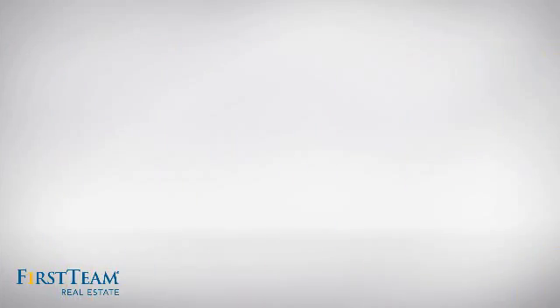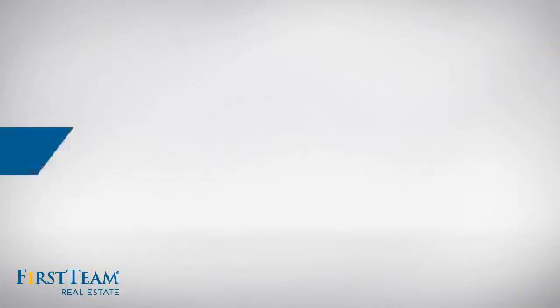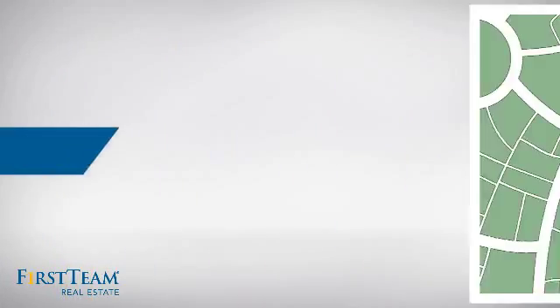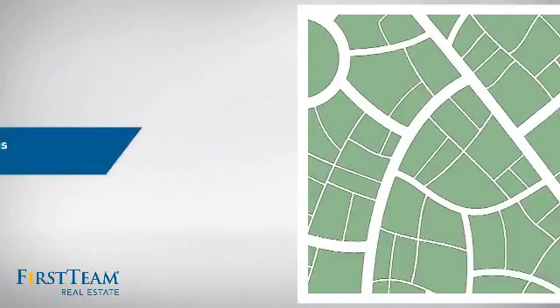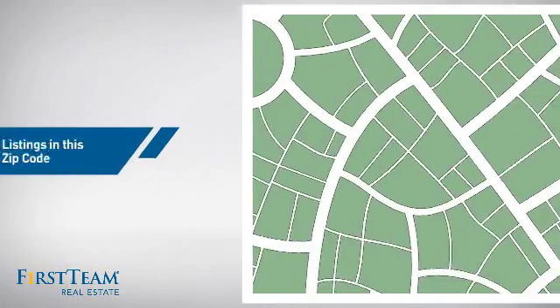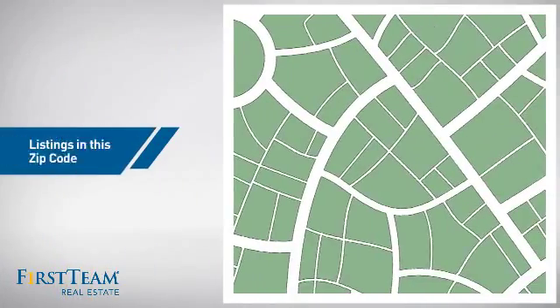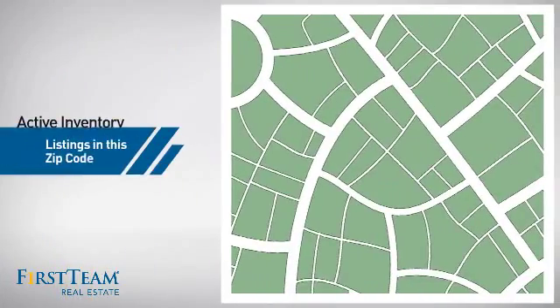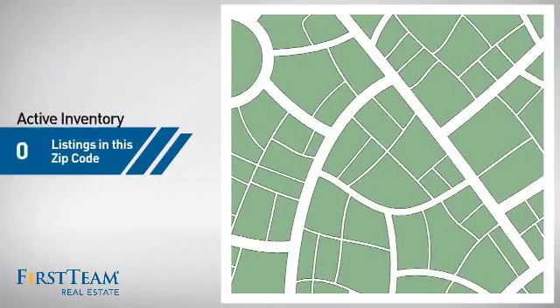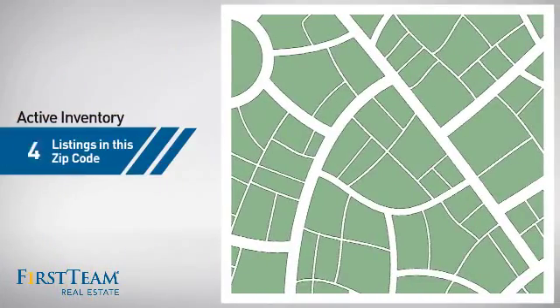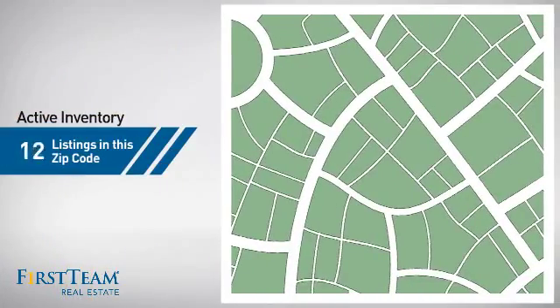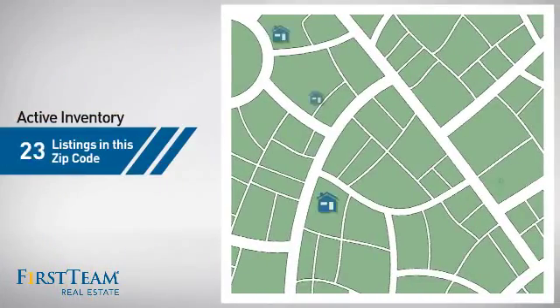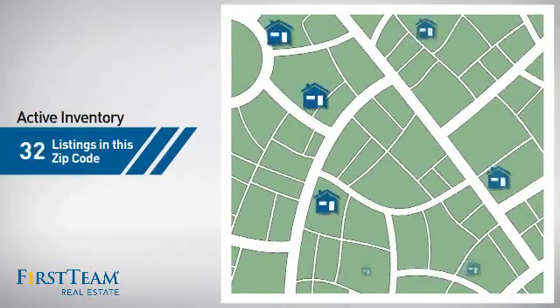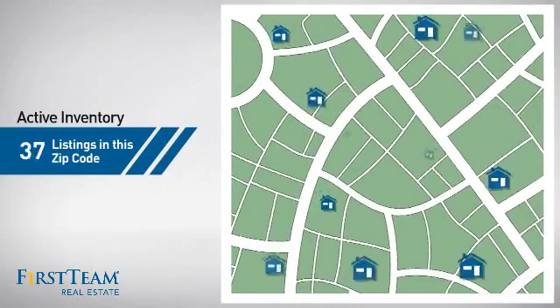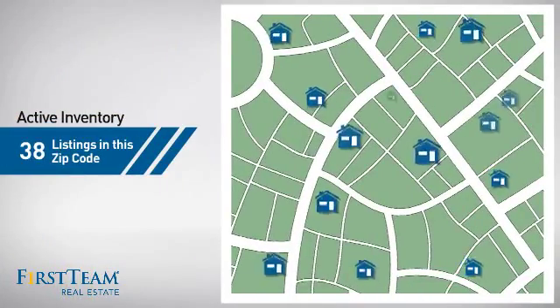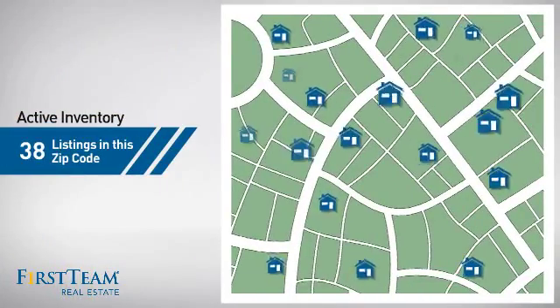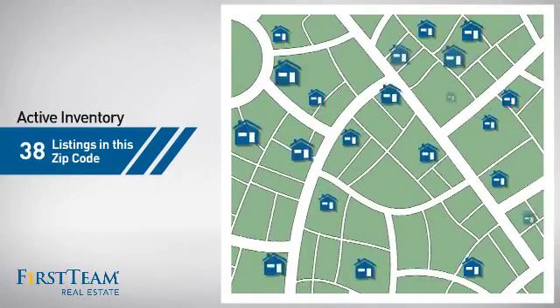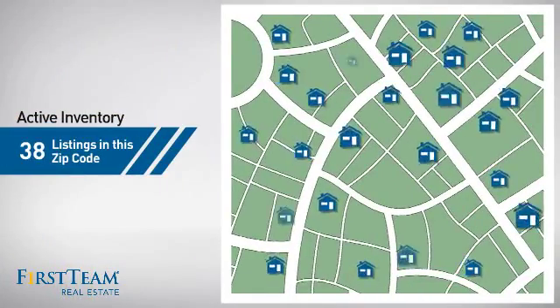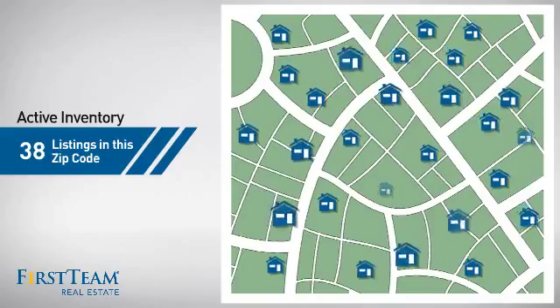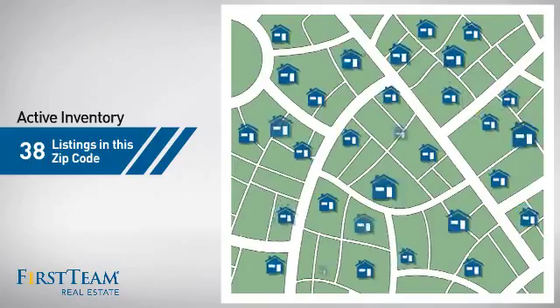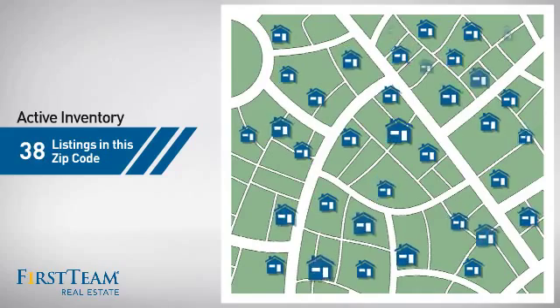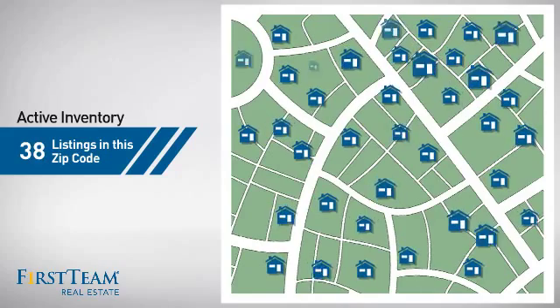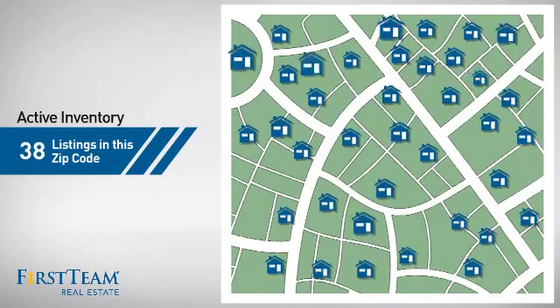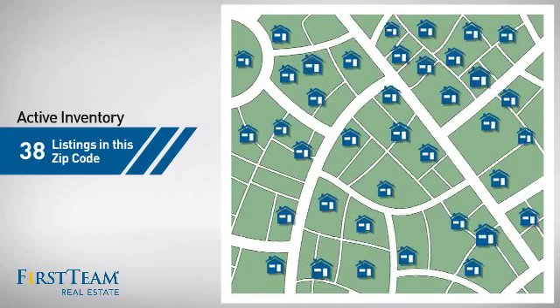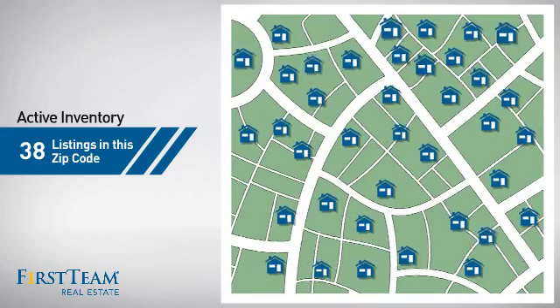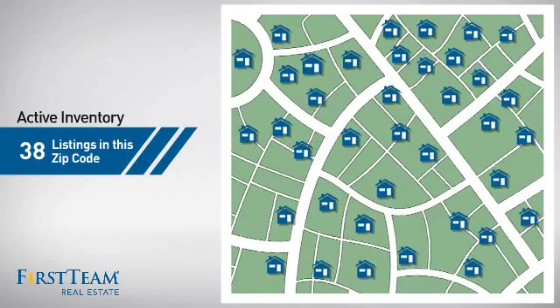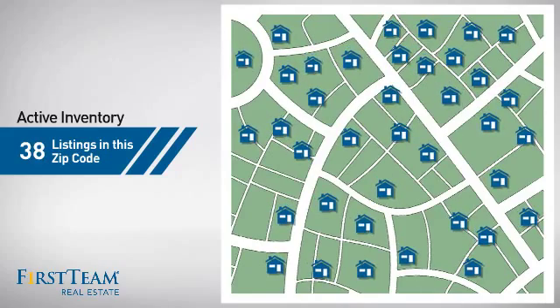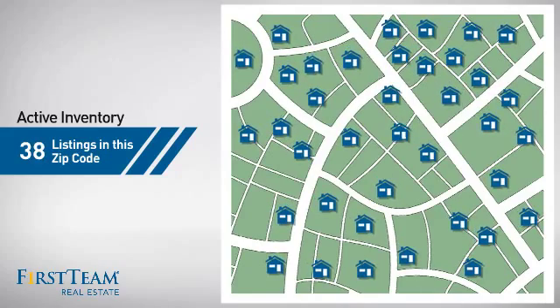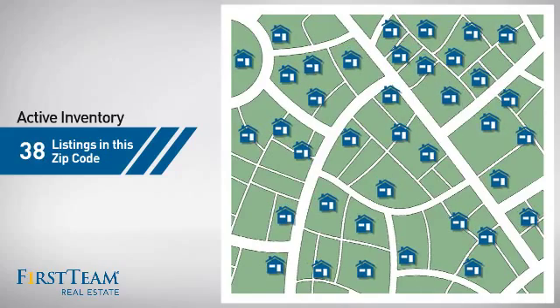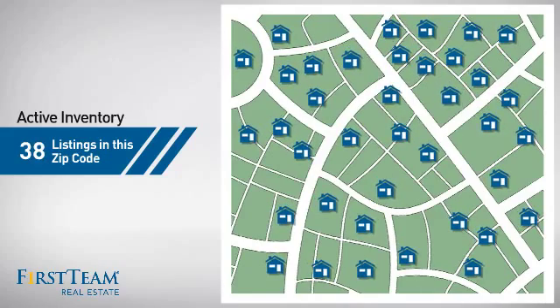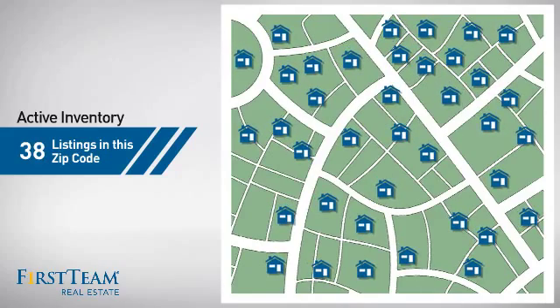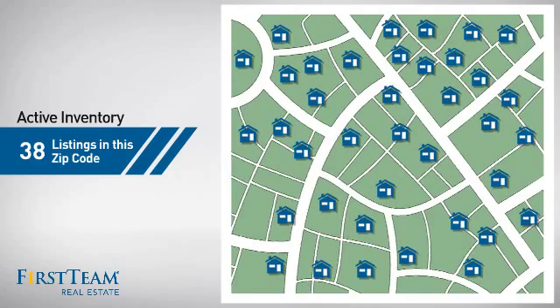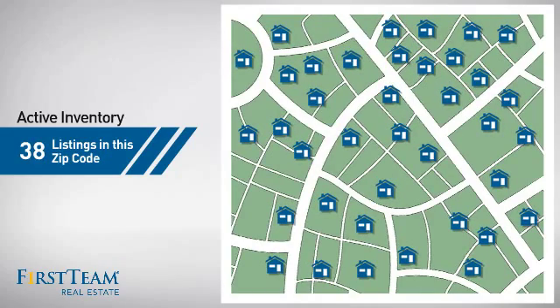Wondering how it stacks up against the competition? There are now just under 40 homes on the market within this zip code.